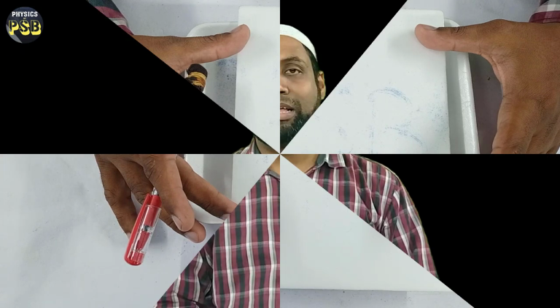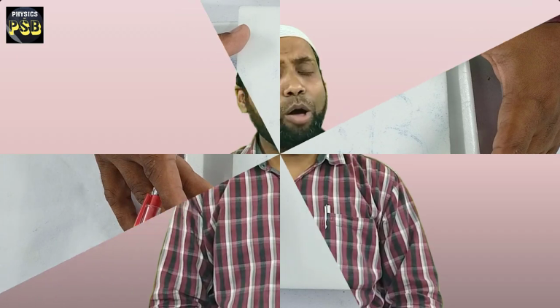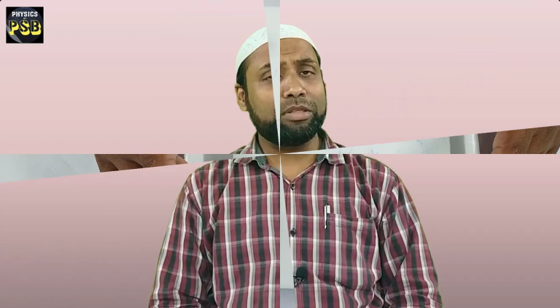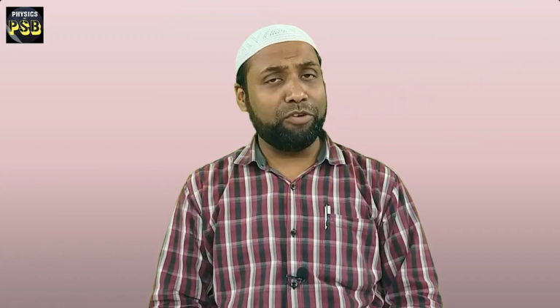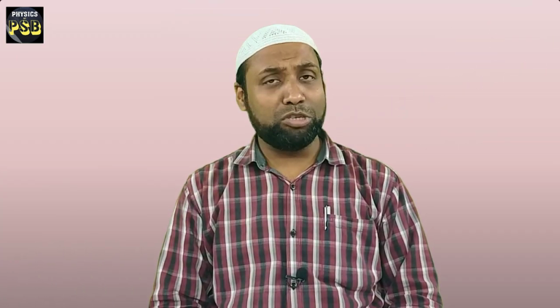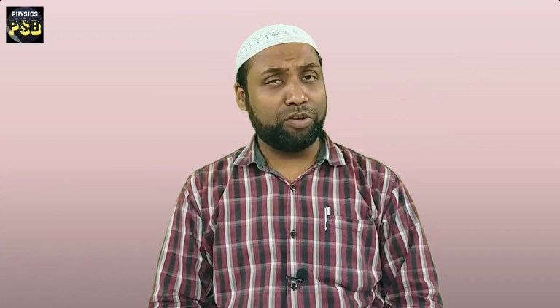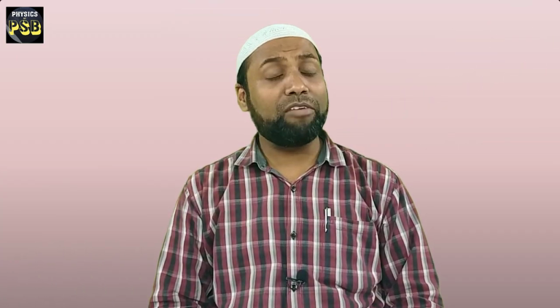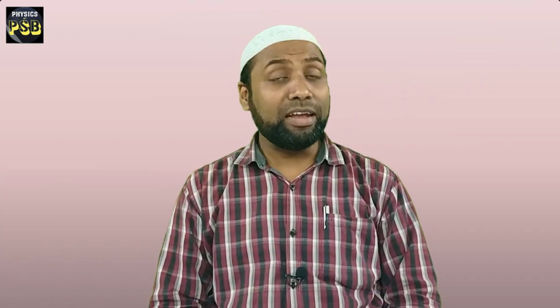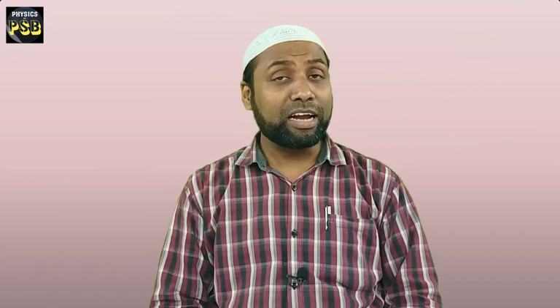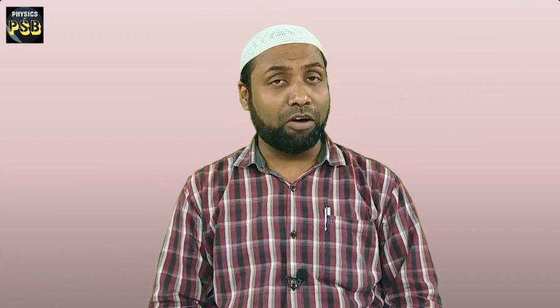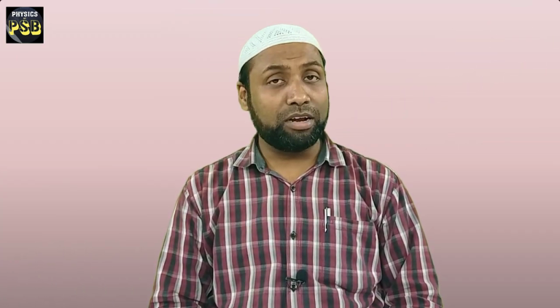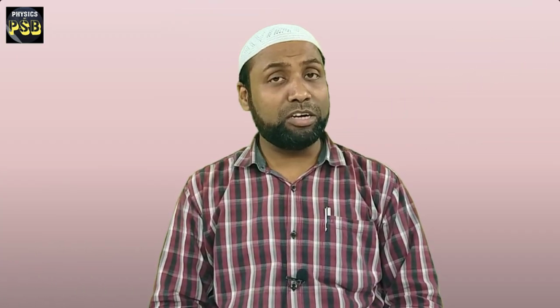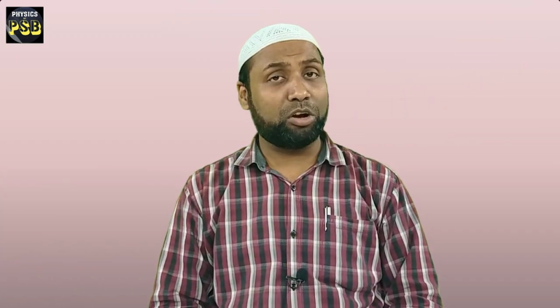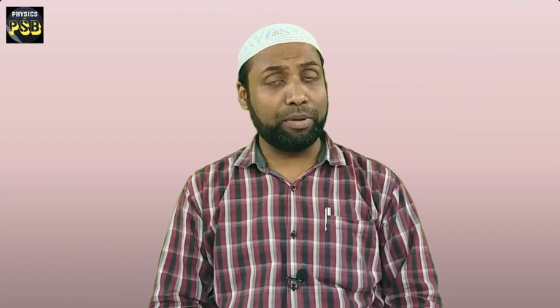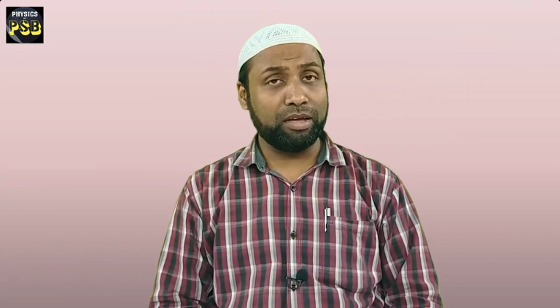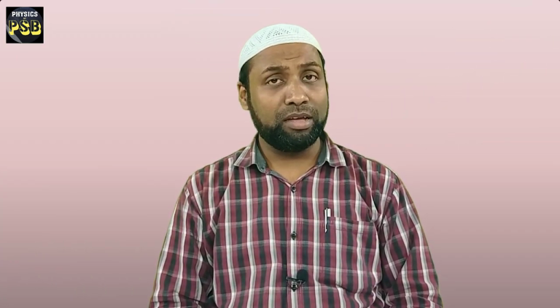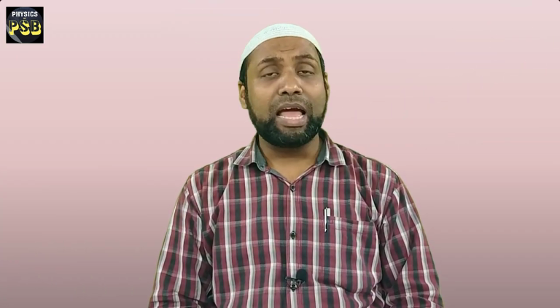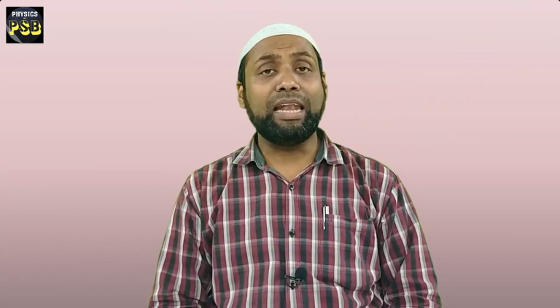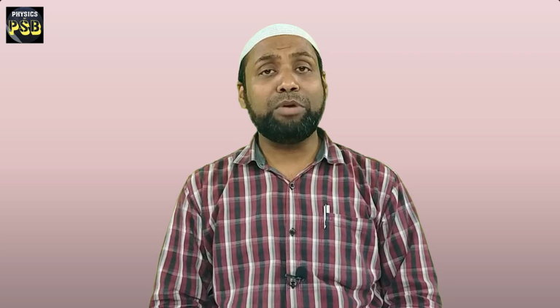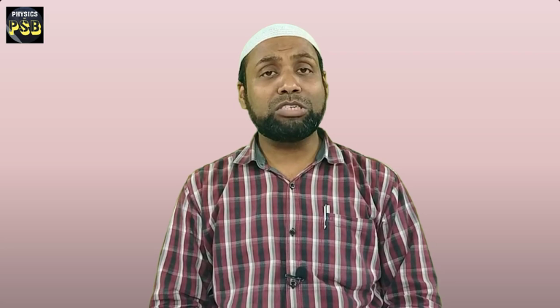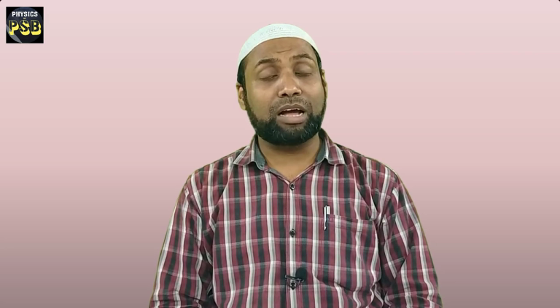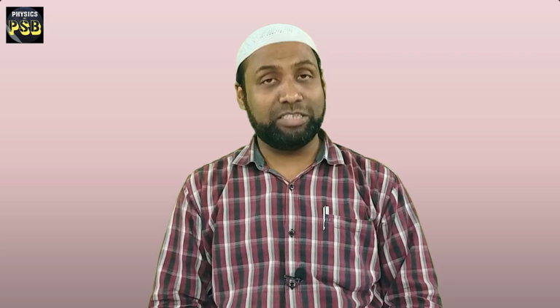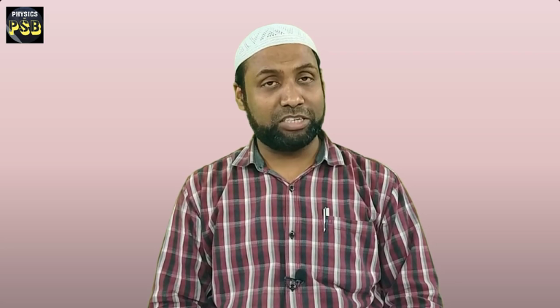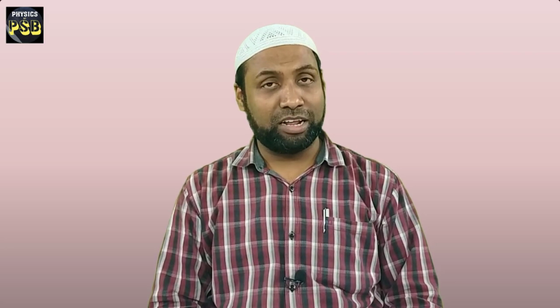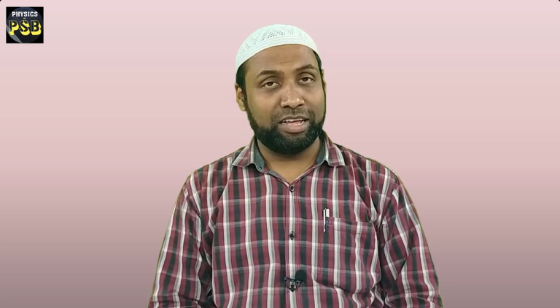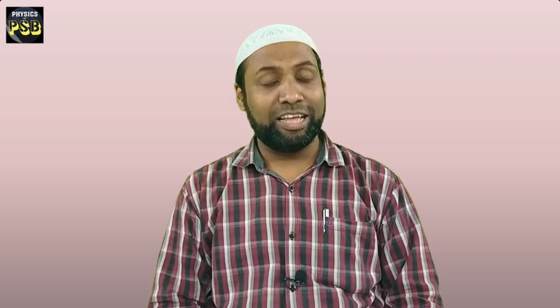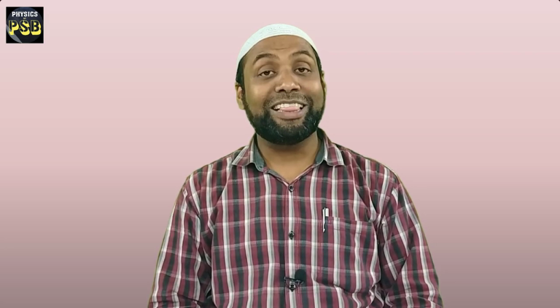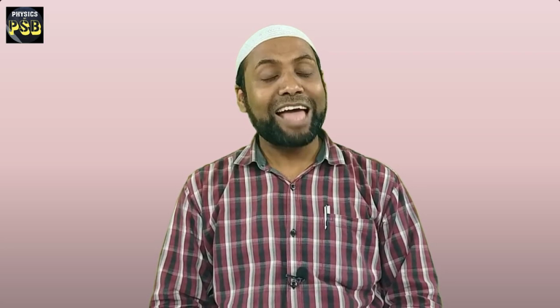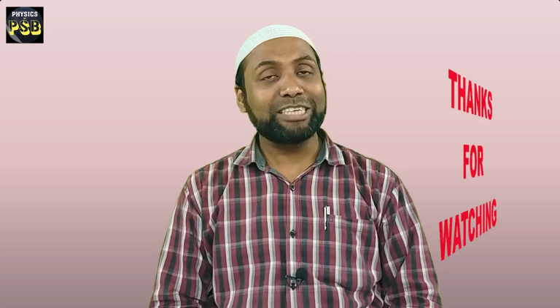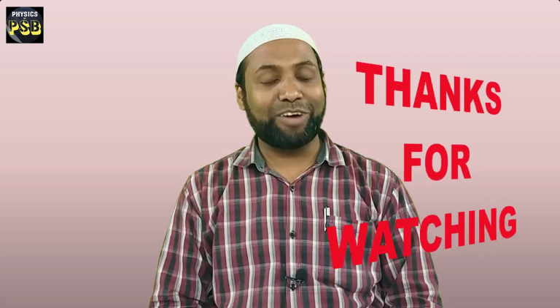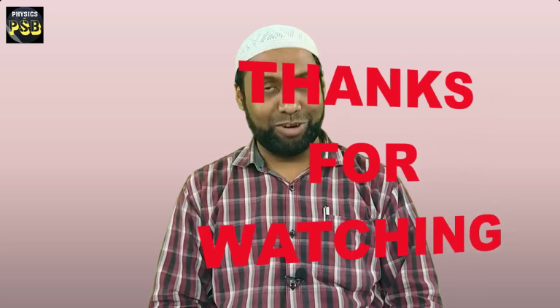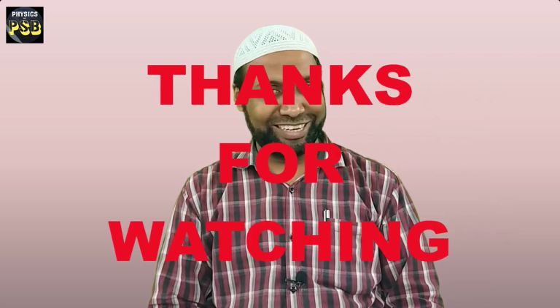I hope that the video is useful. If you have any kind of doubt related to the topic, you can put your question in the comment section. Thank you, thanks for watching.